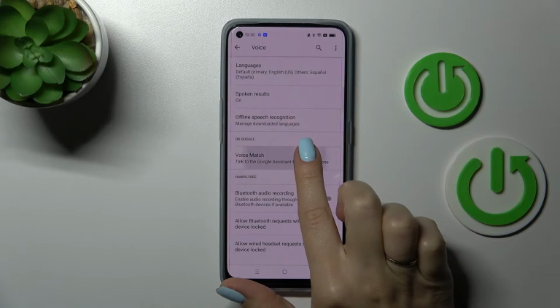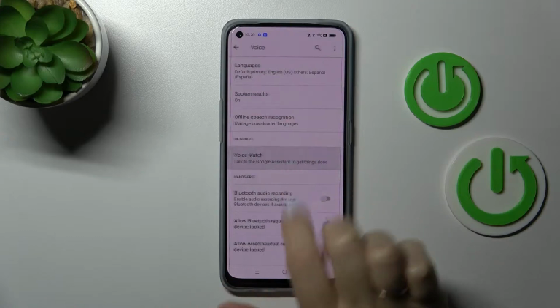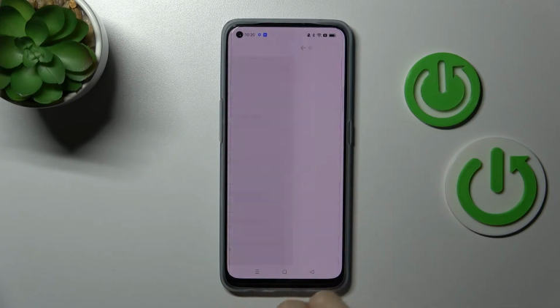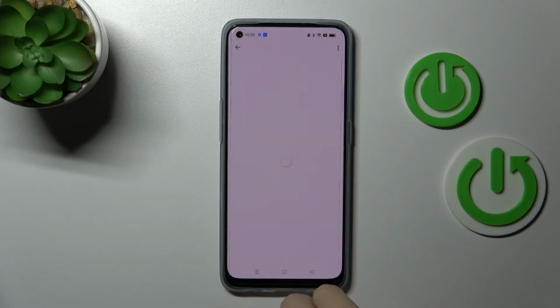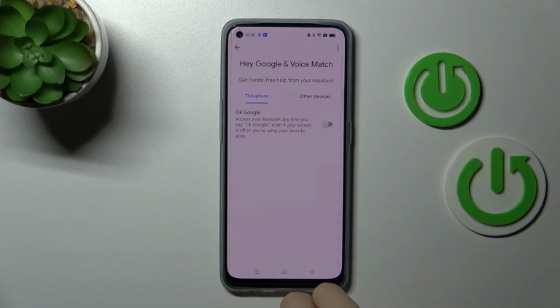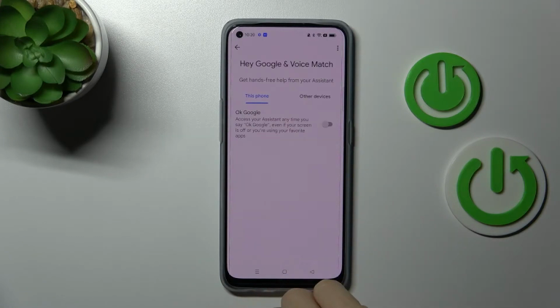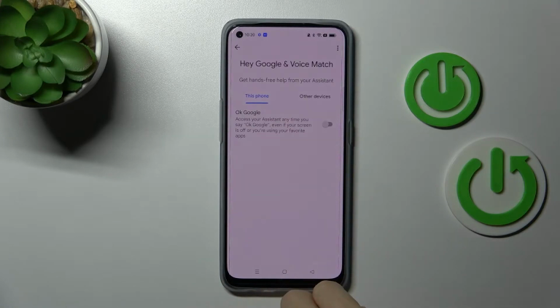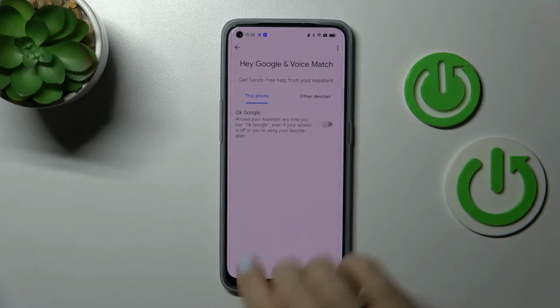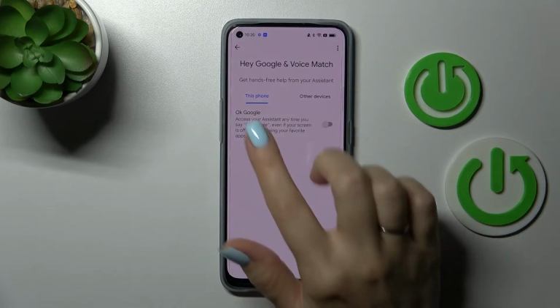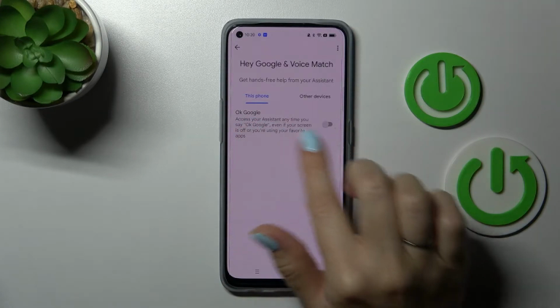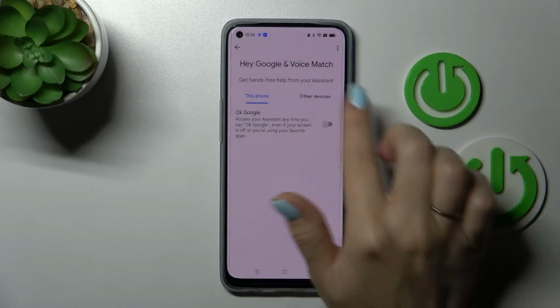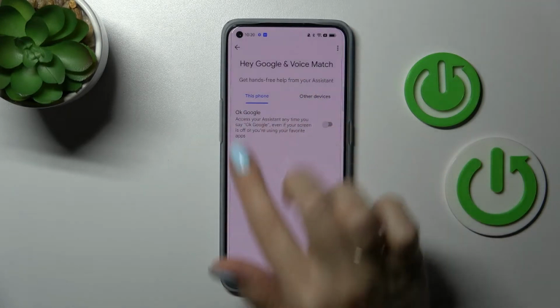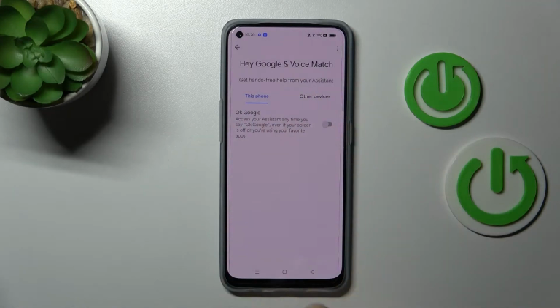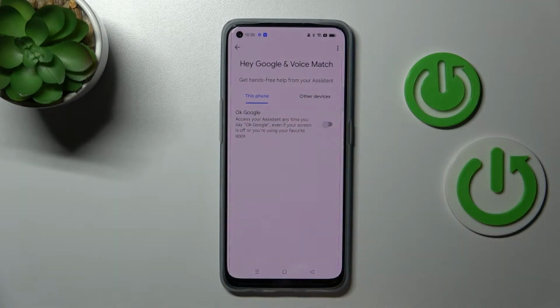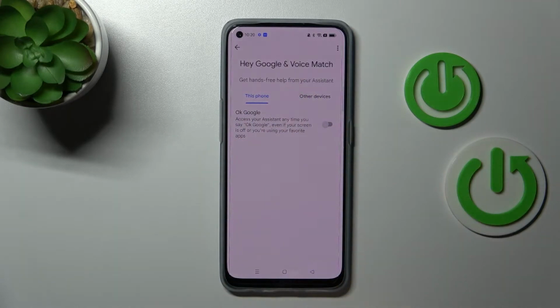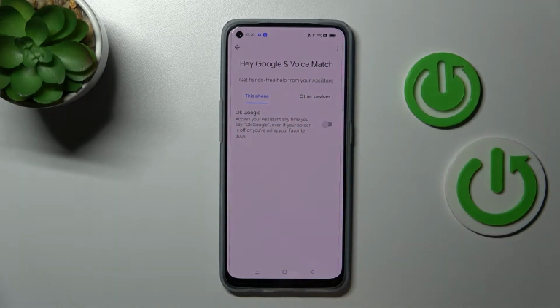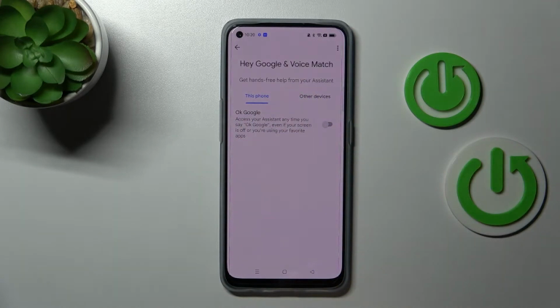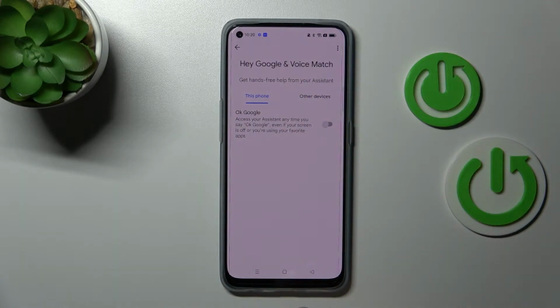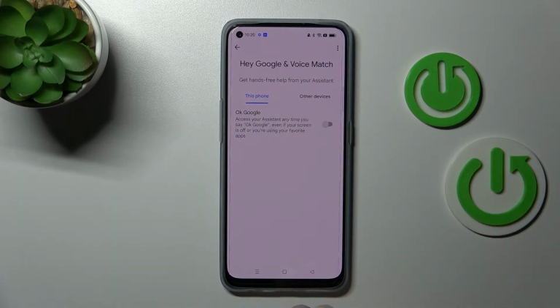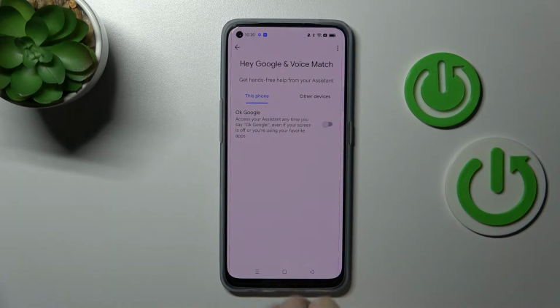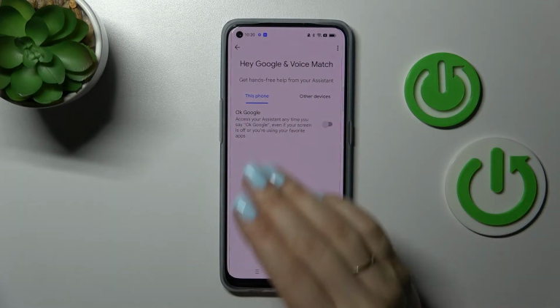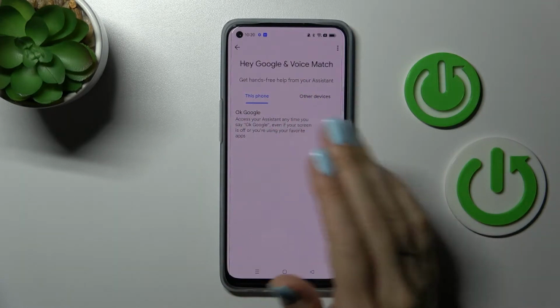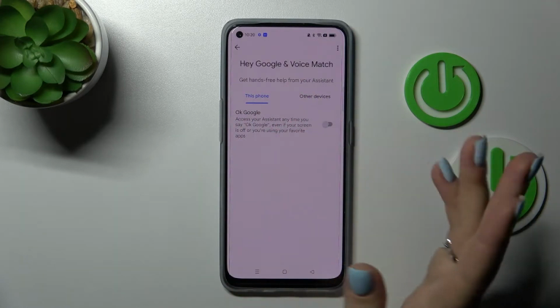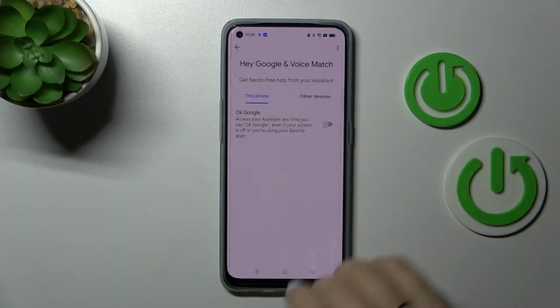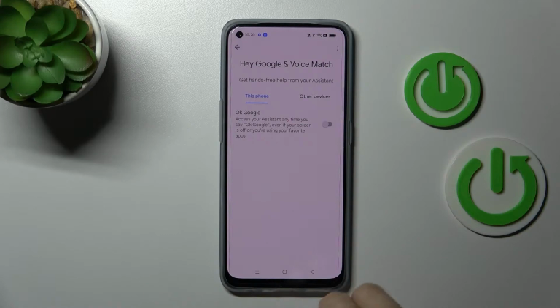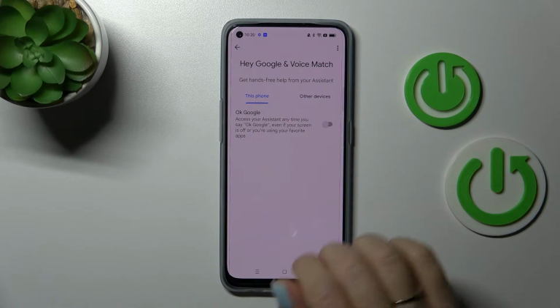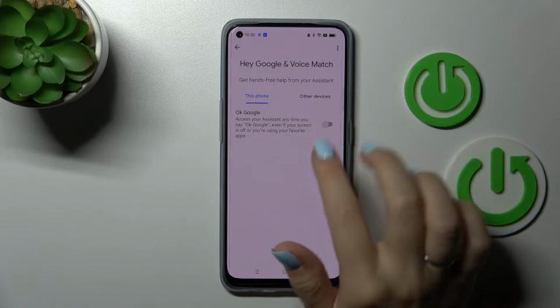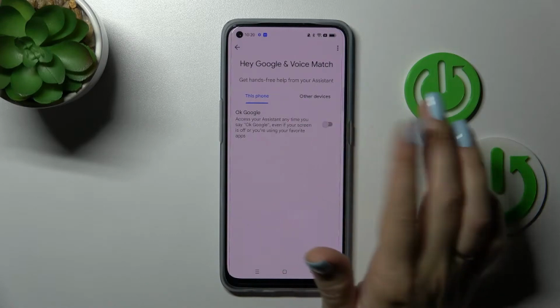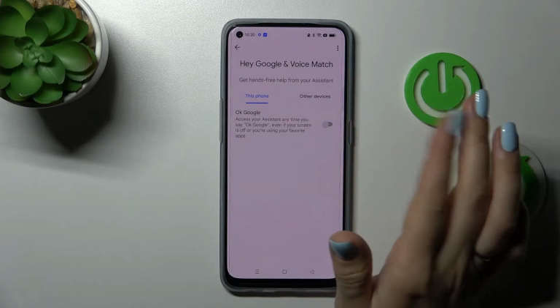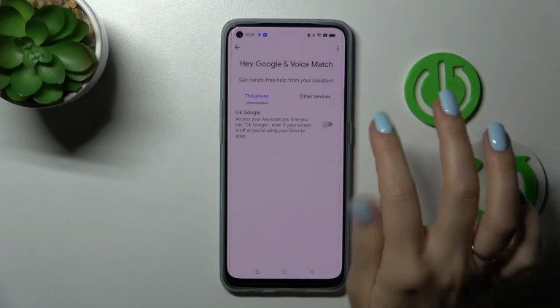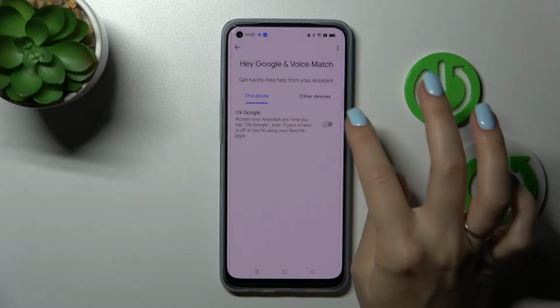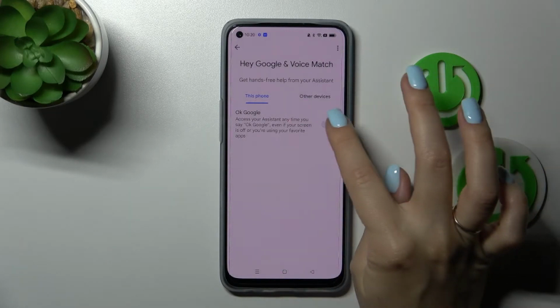After that, click on Voice Match and you'll see here the OK Google or Hey Google feature.